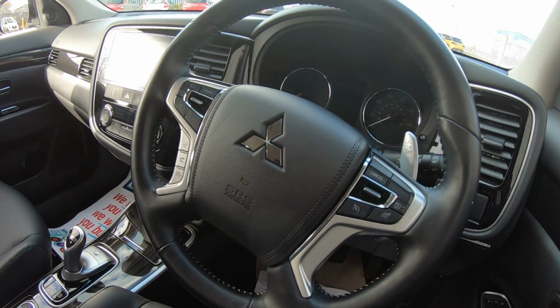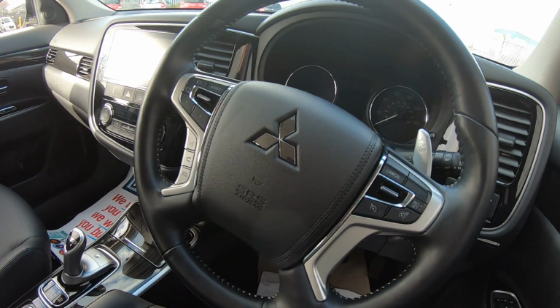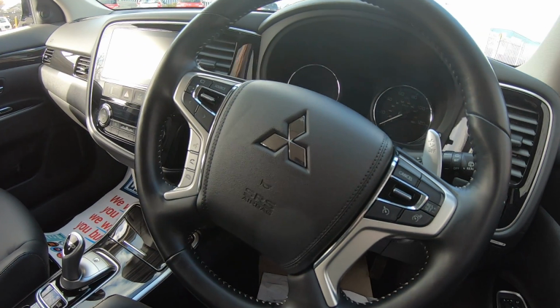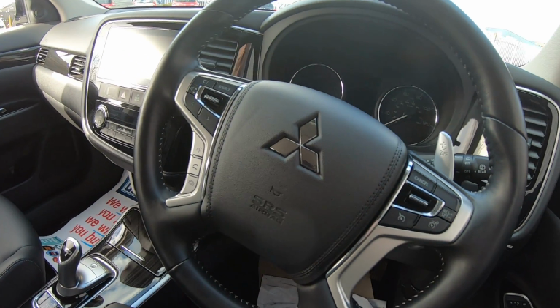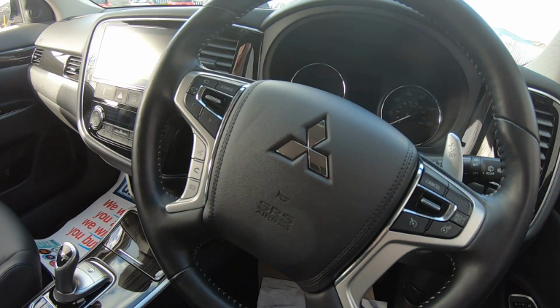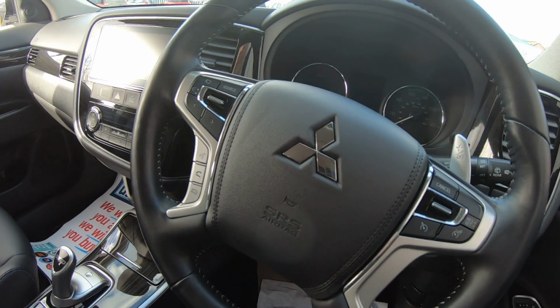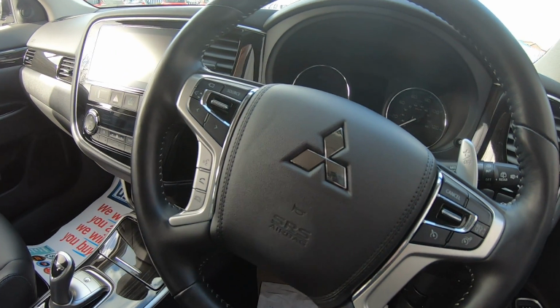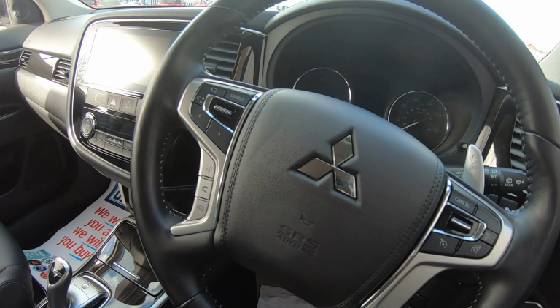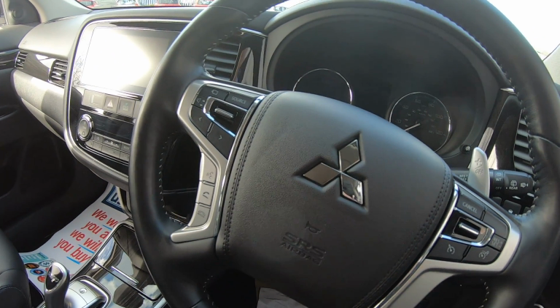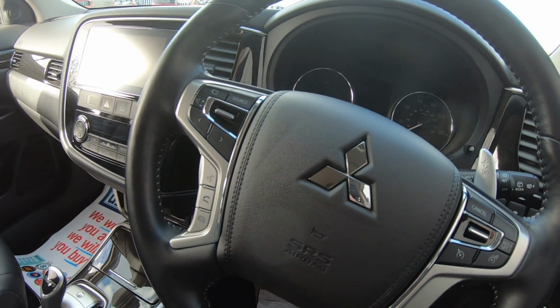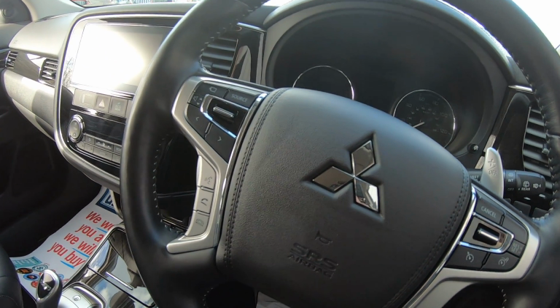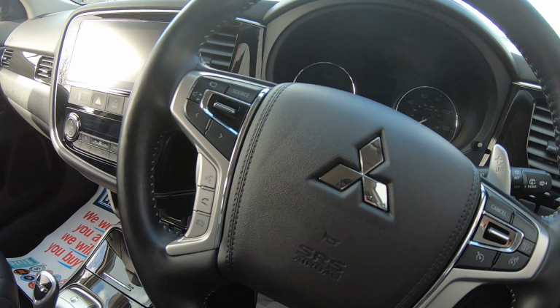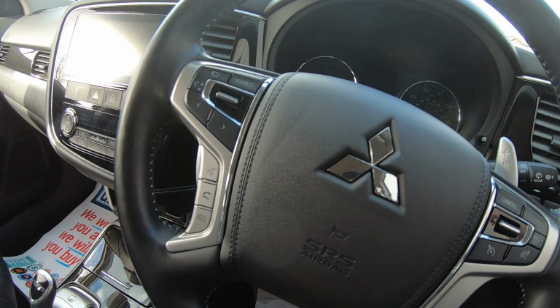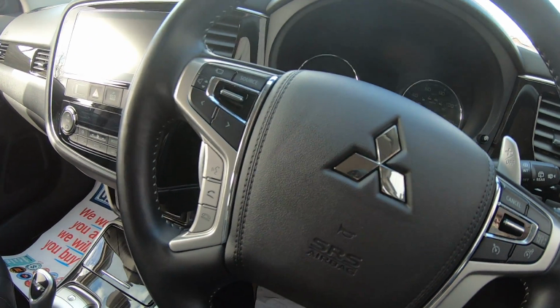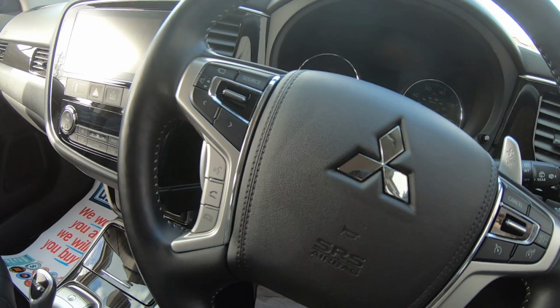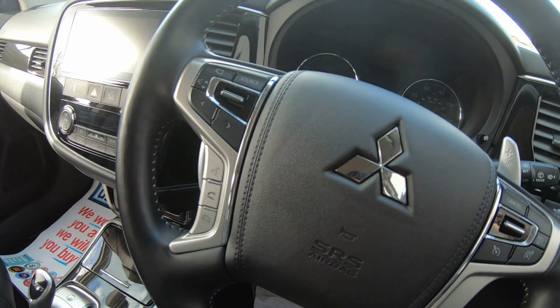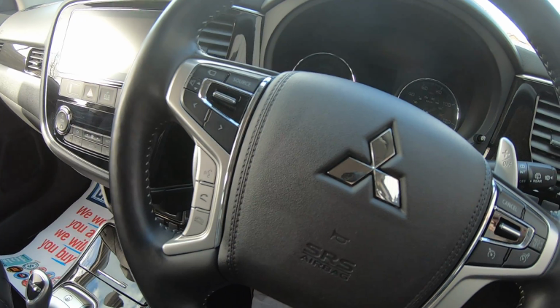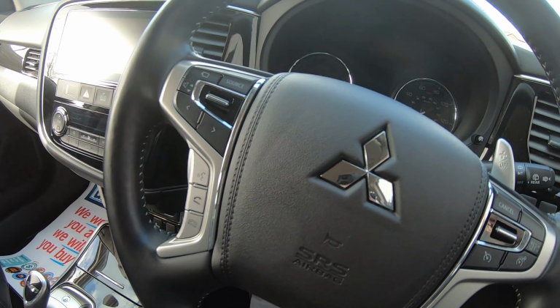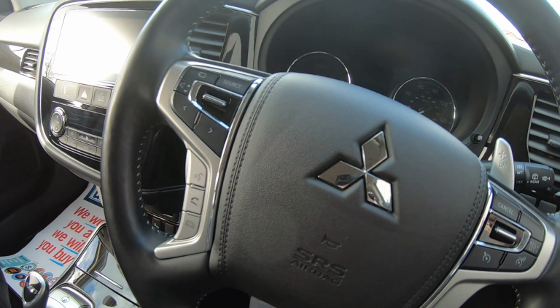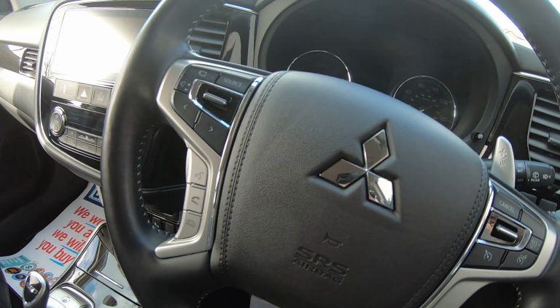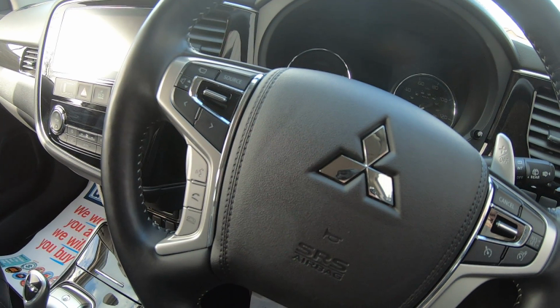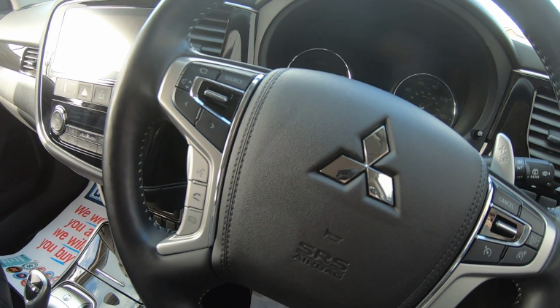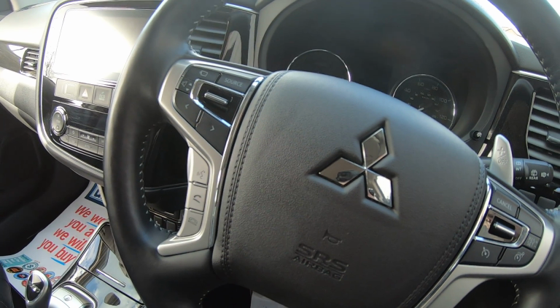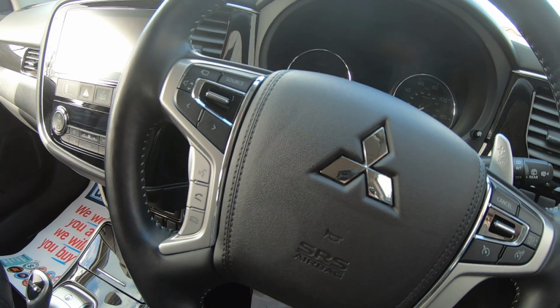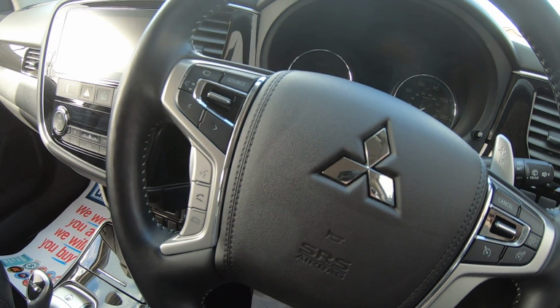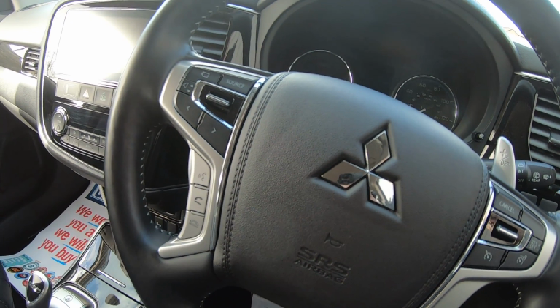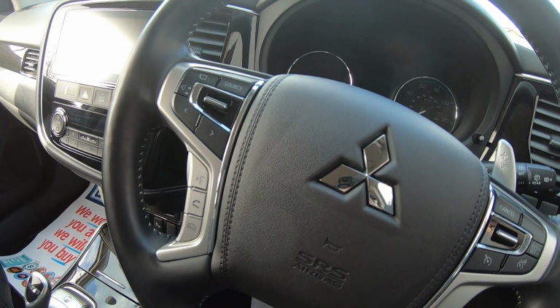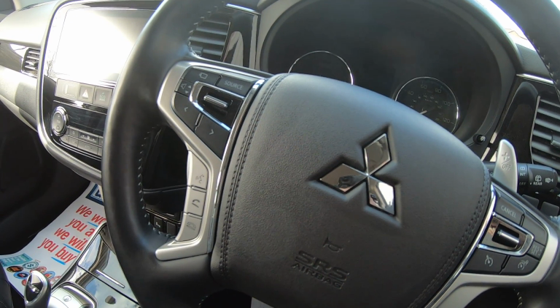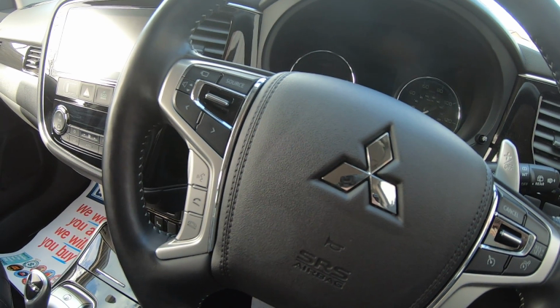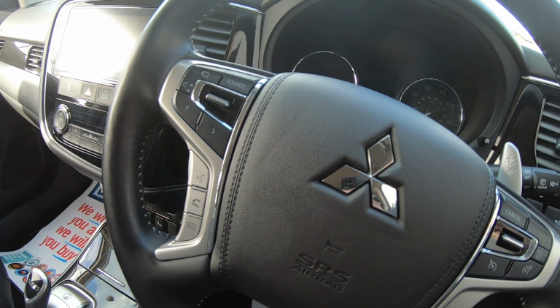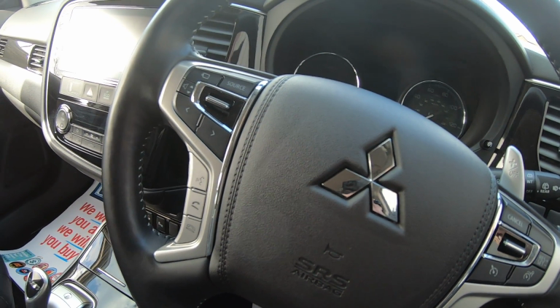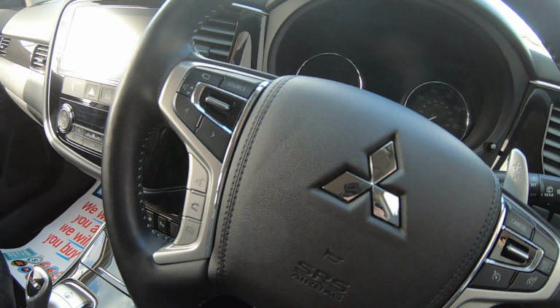The Outlander also comes with hands-free Bluetooth, in order to answer and make phone calls safely while driving.